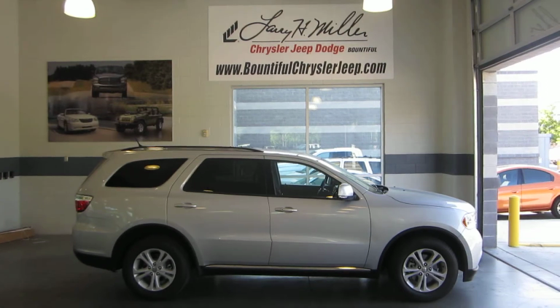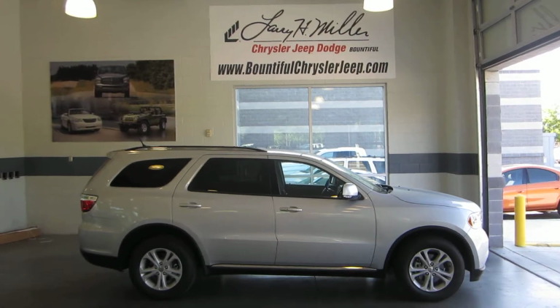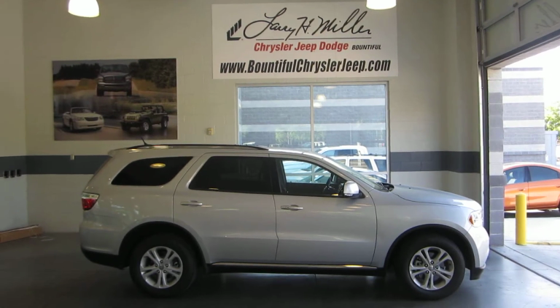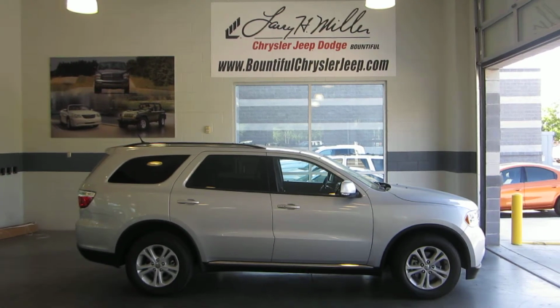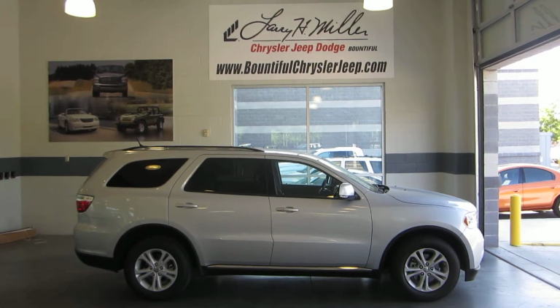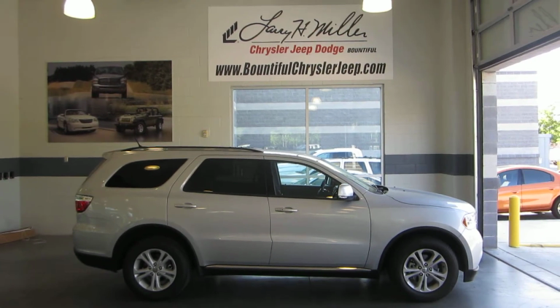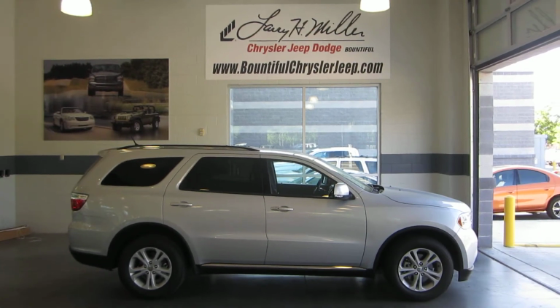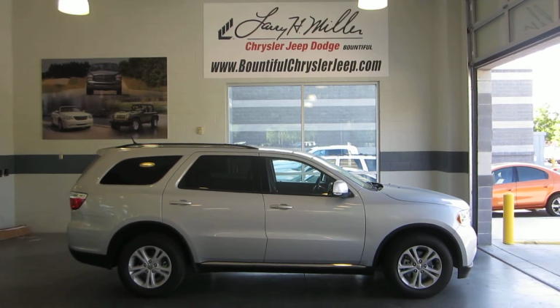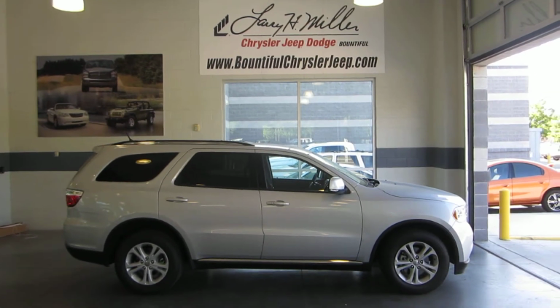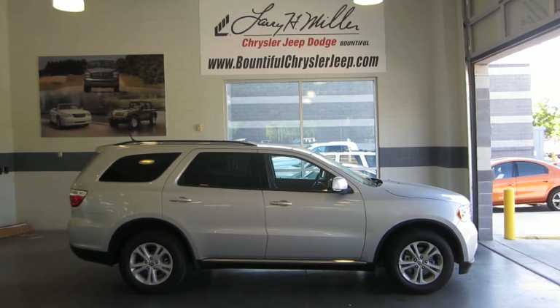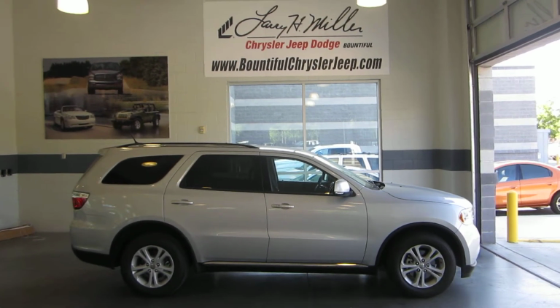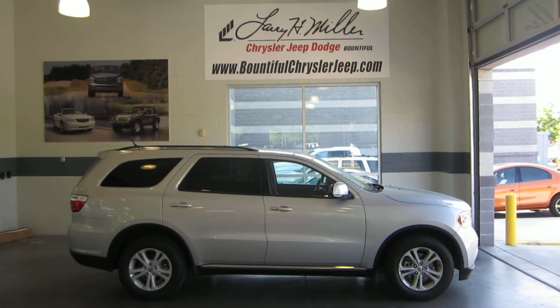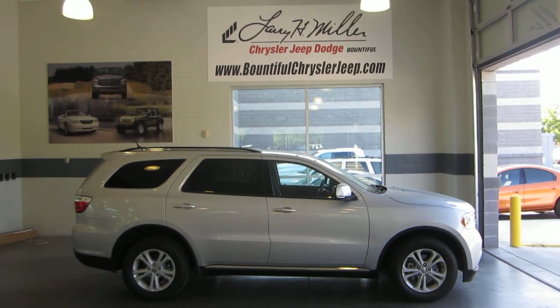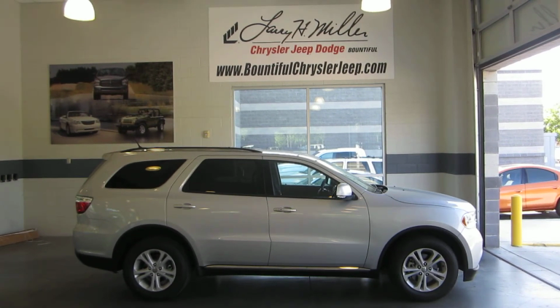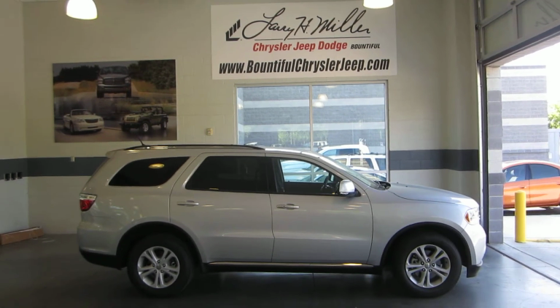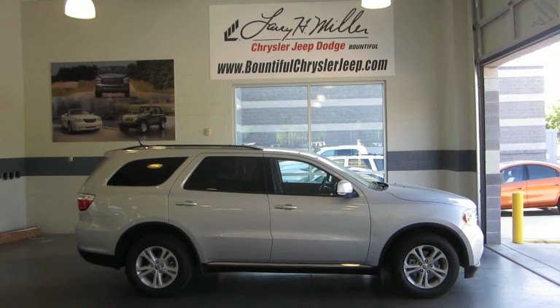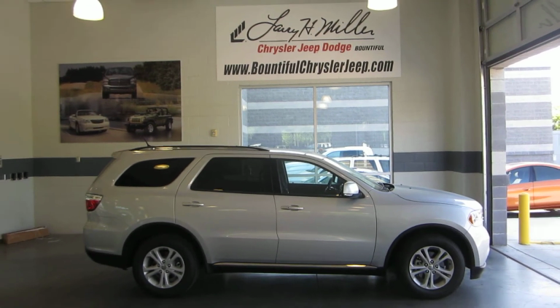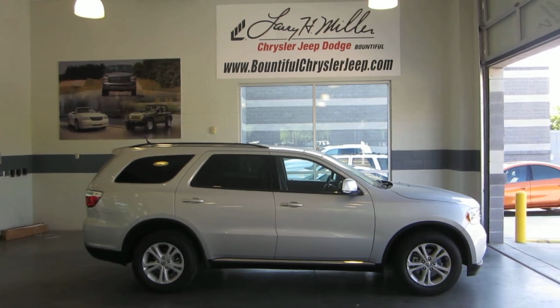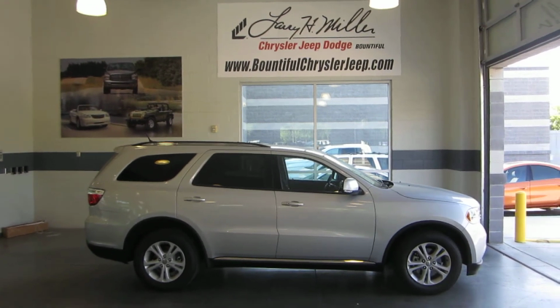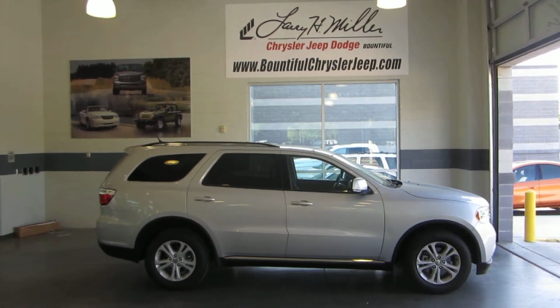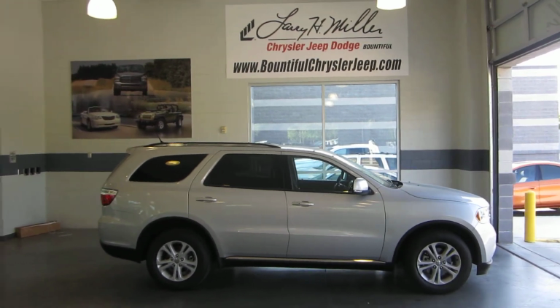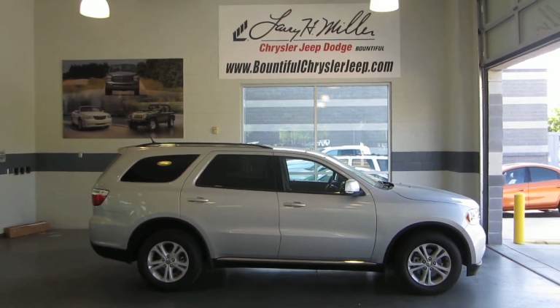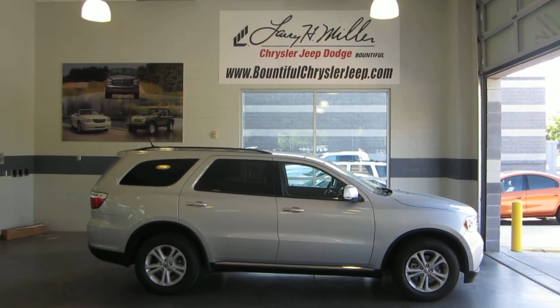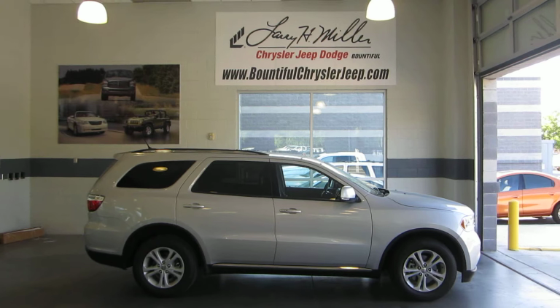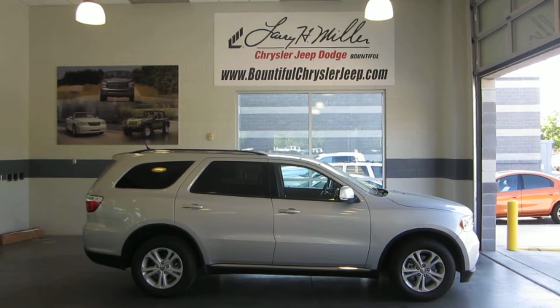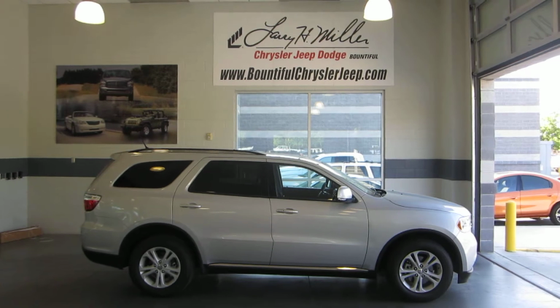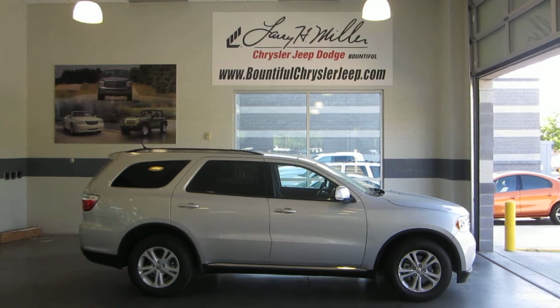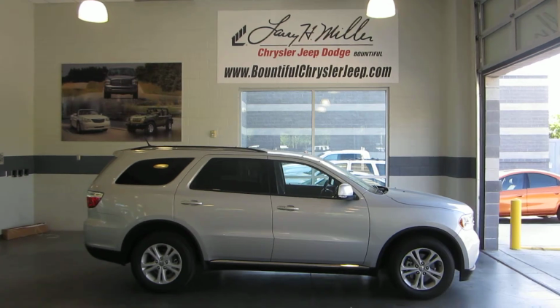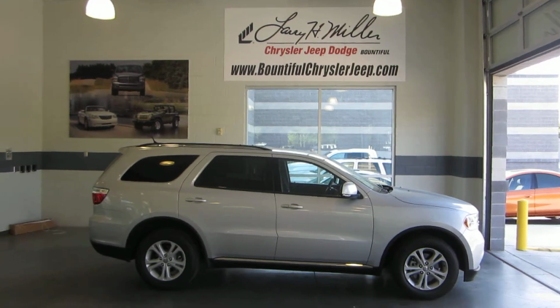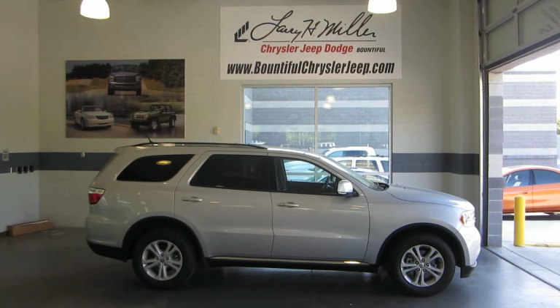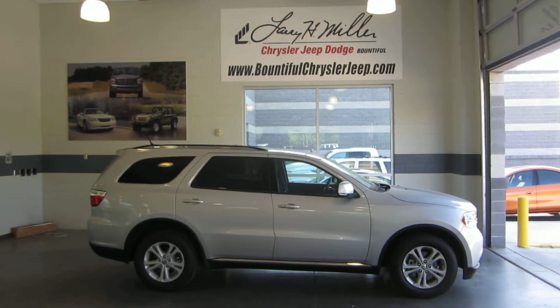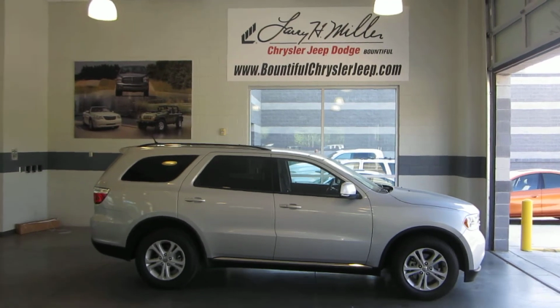Hey folks, this is Jason with Larry H. Miller Bountiful Jeep, Chrysler, and Dodge, just off of exit 317 in Bountiful.